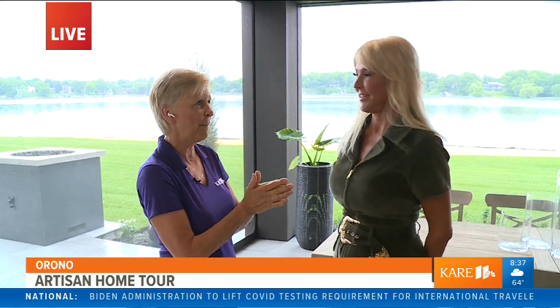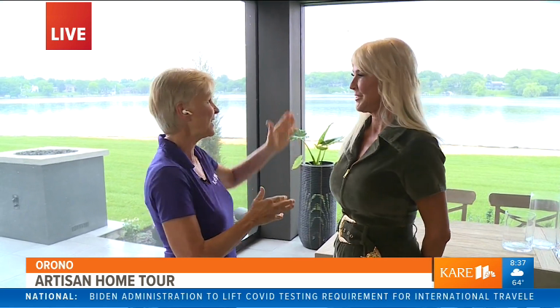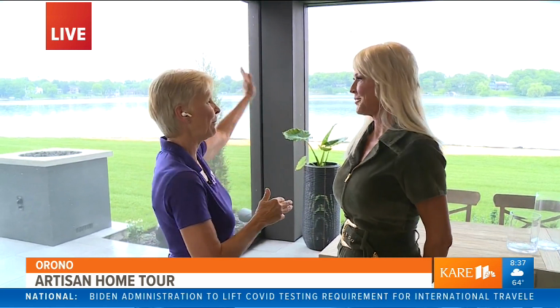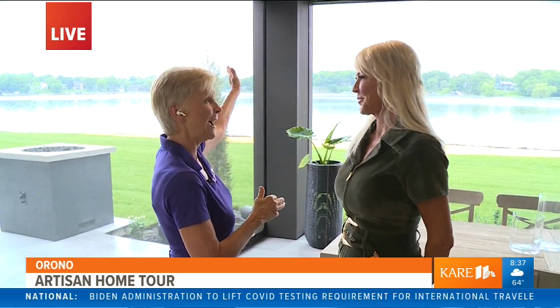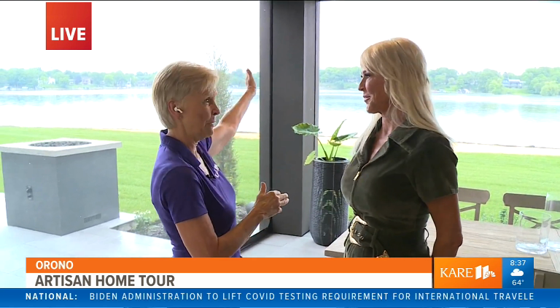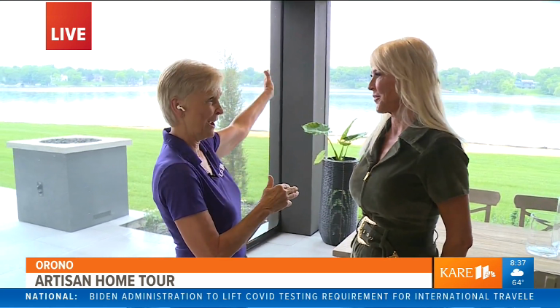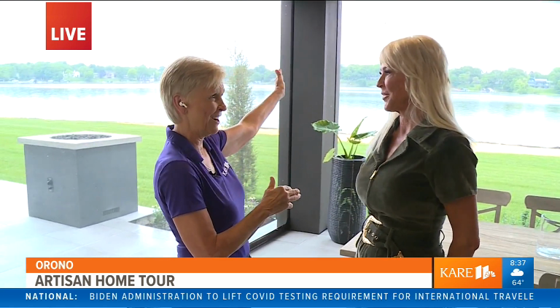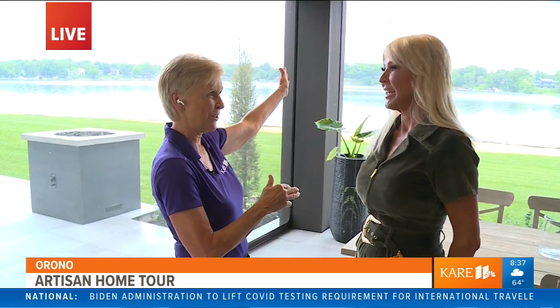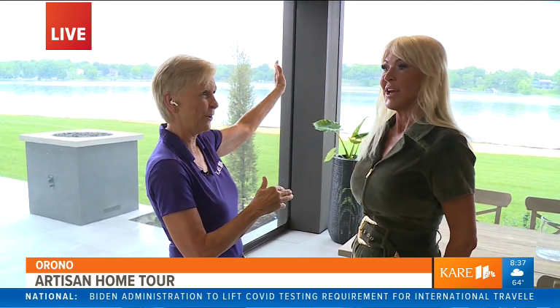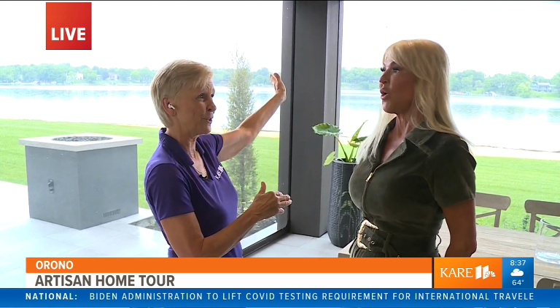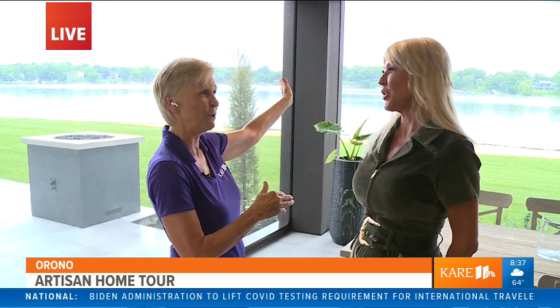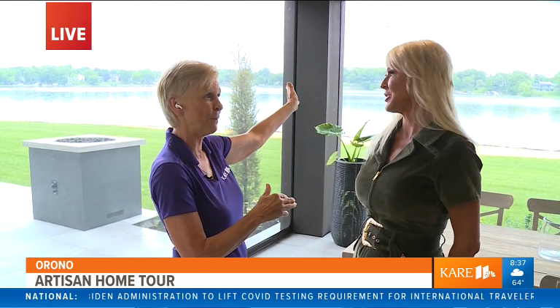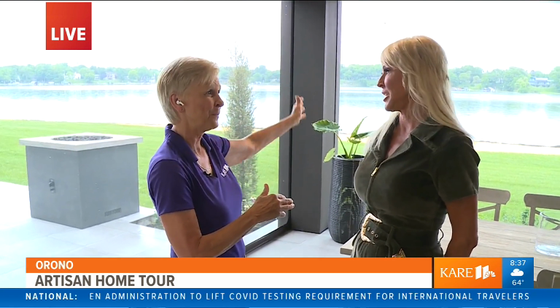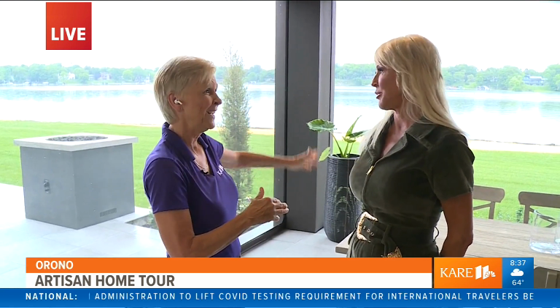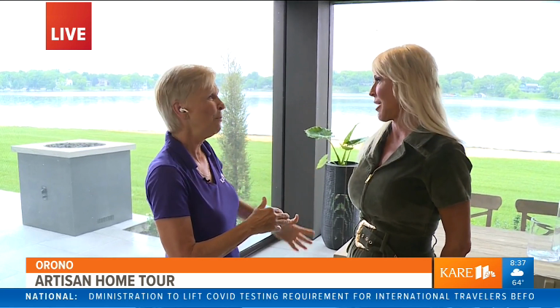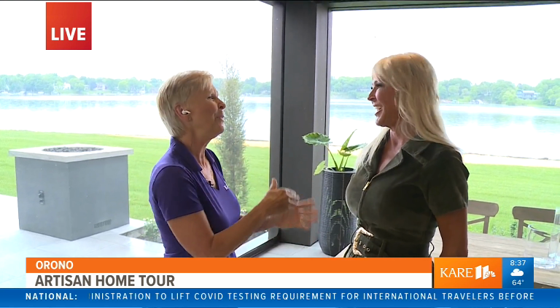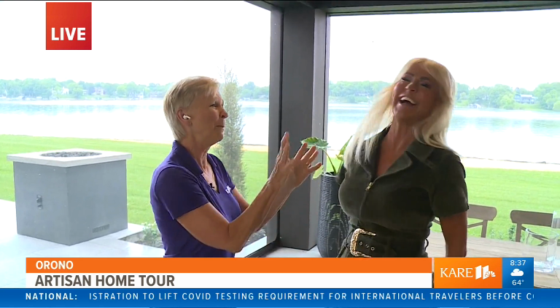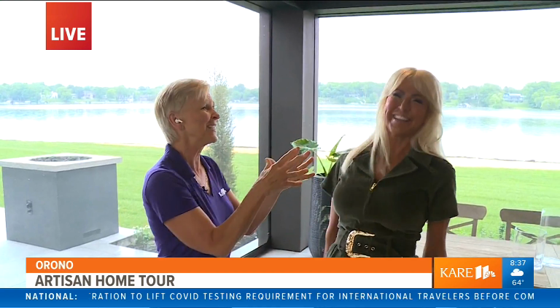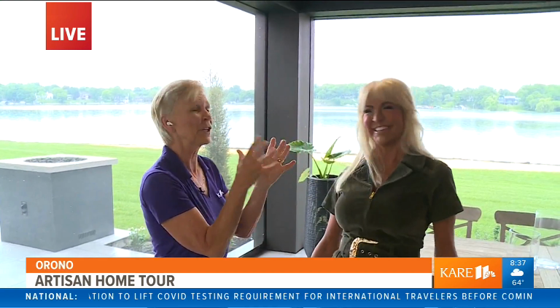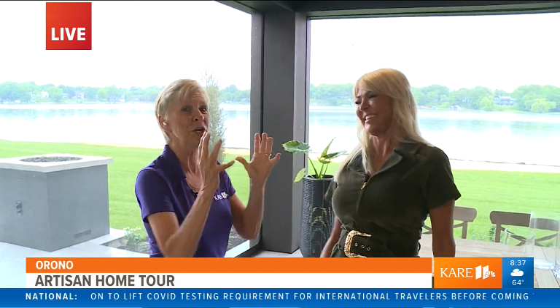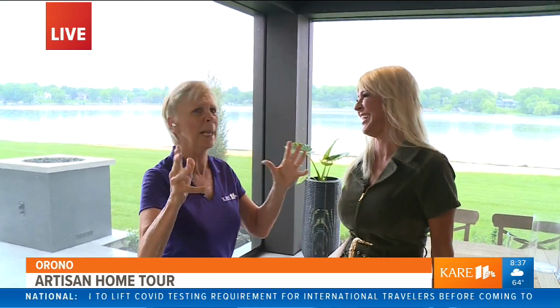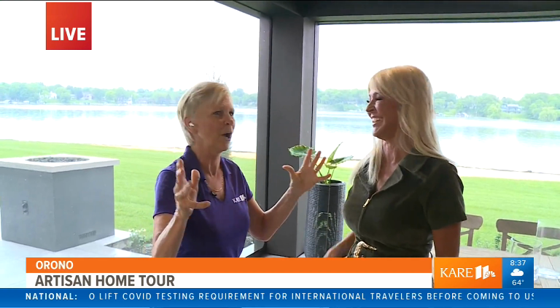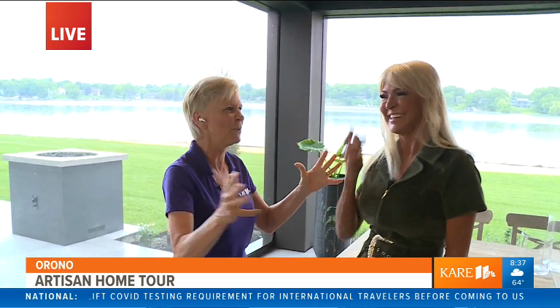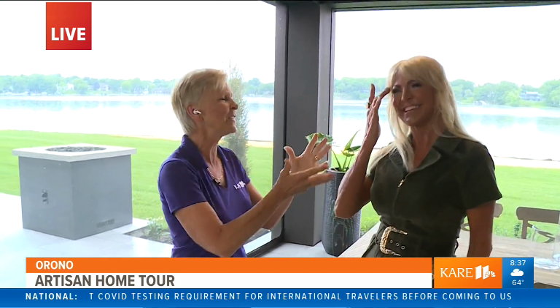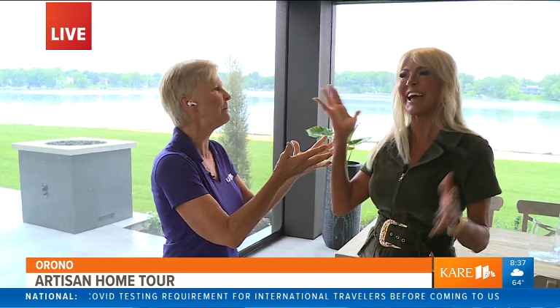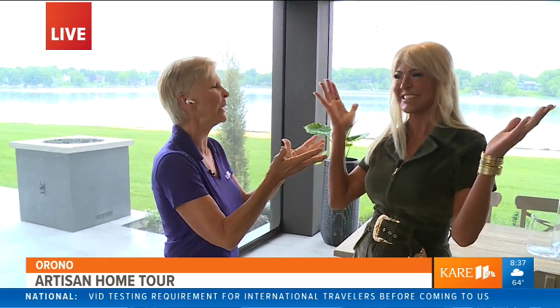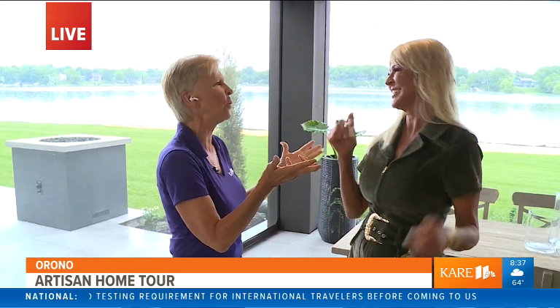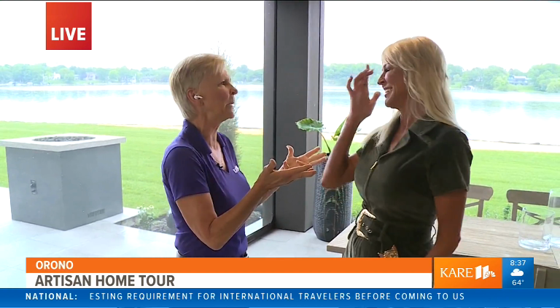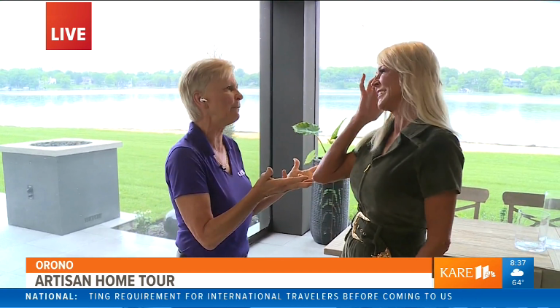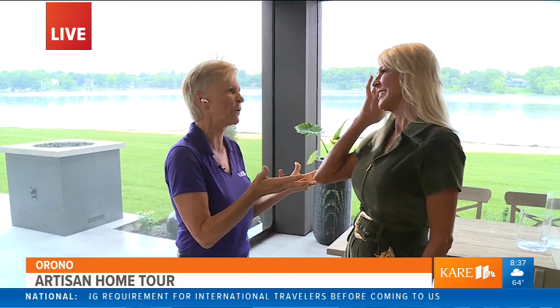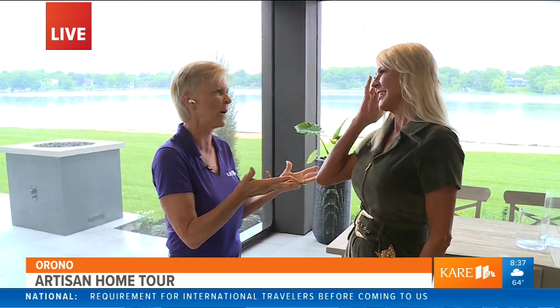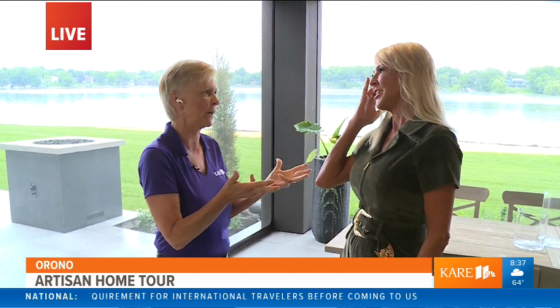I passed home number five on the way here, so I know there are a few on the lake. This is a Denali home — you guys have been building homes on the lake for over 20 years.